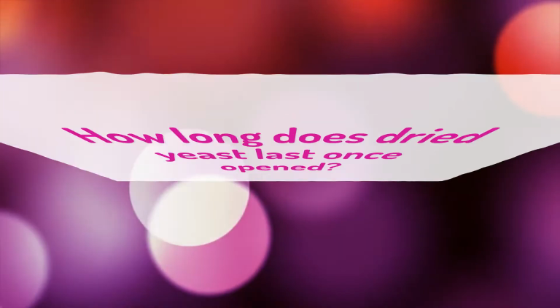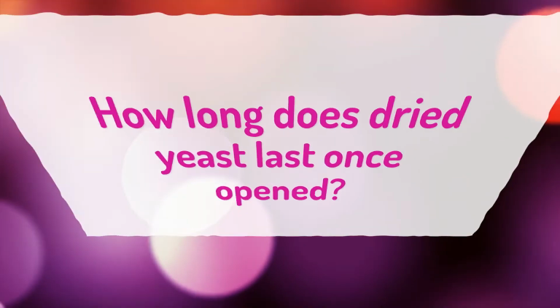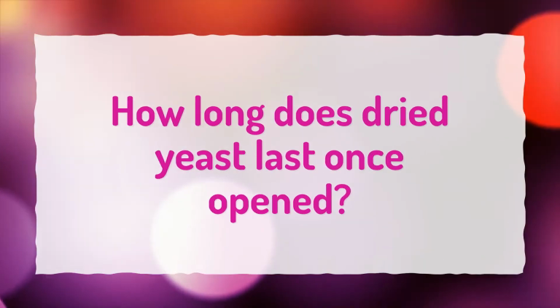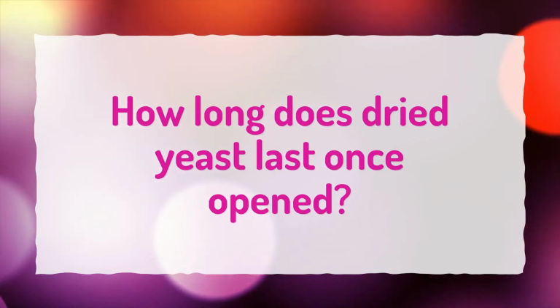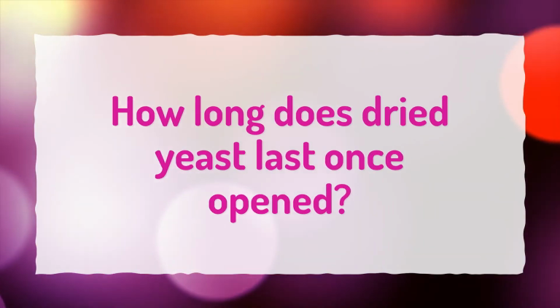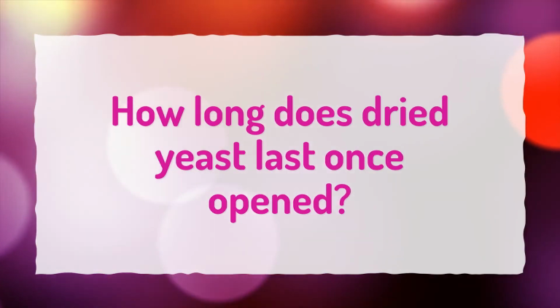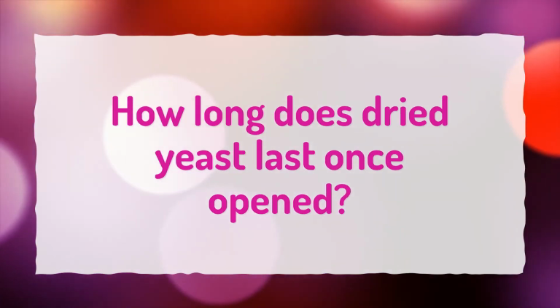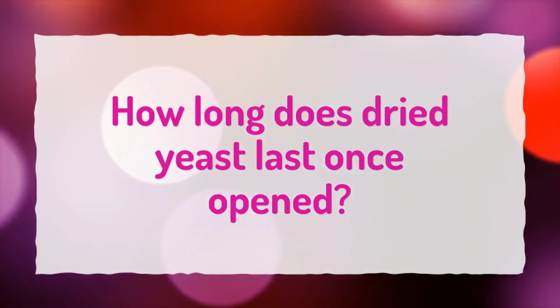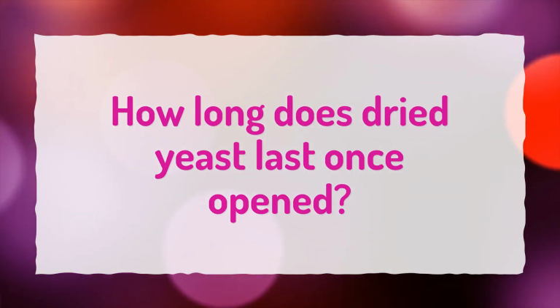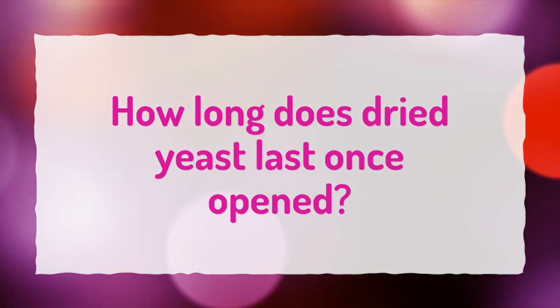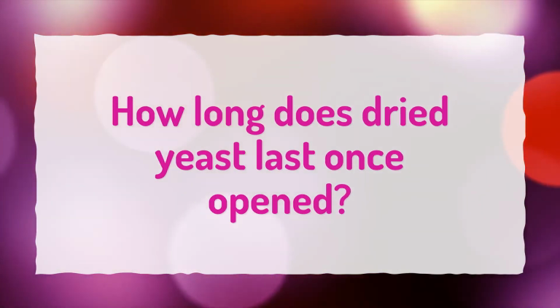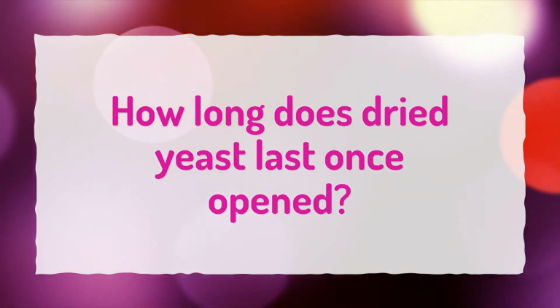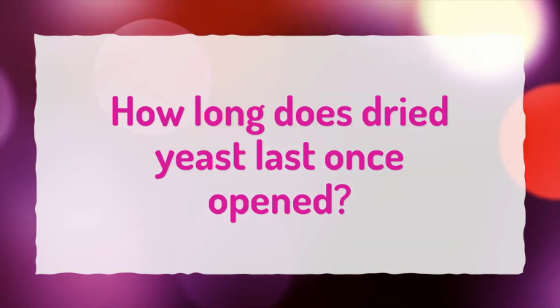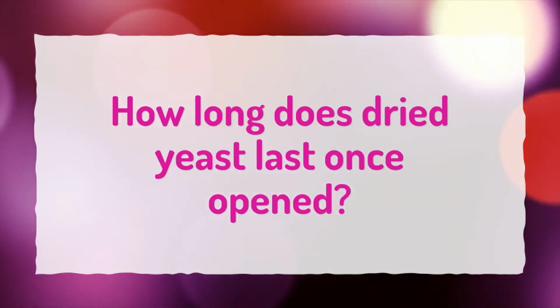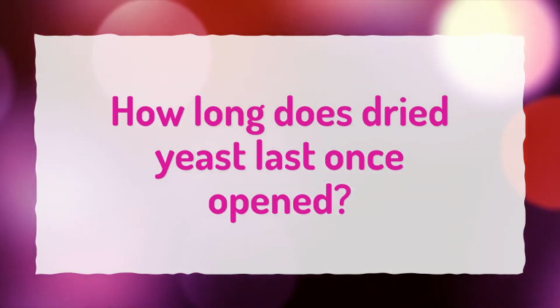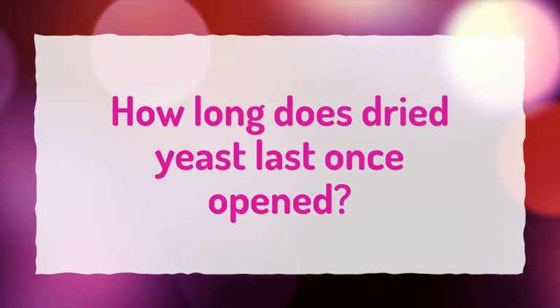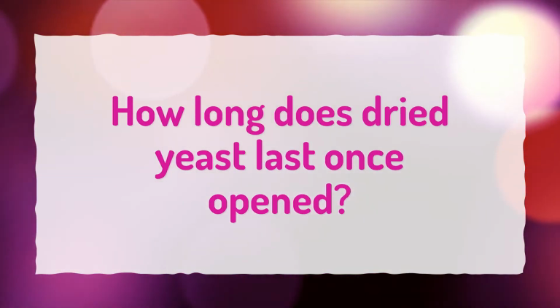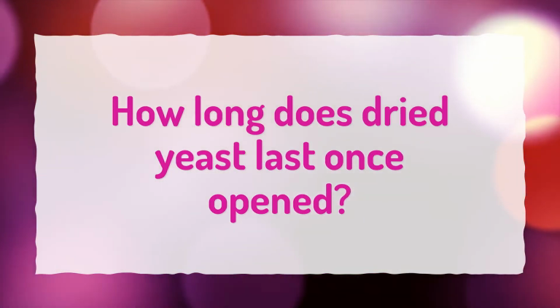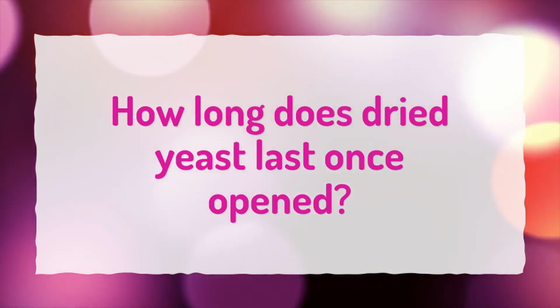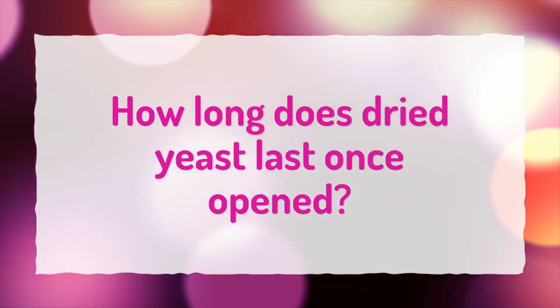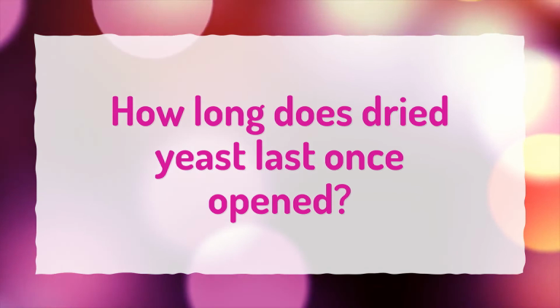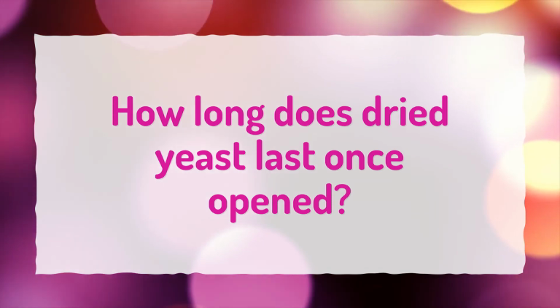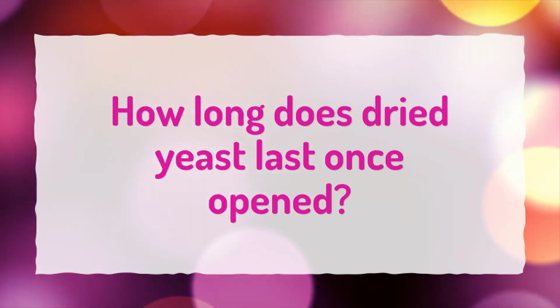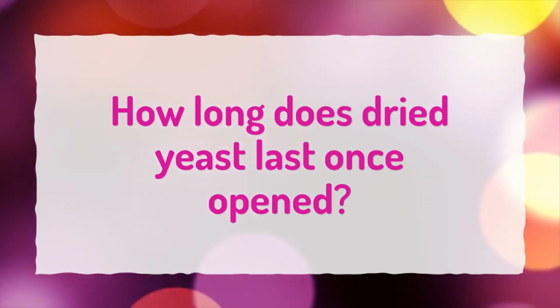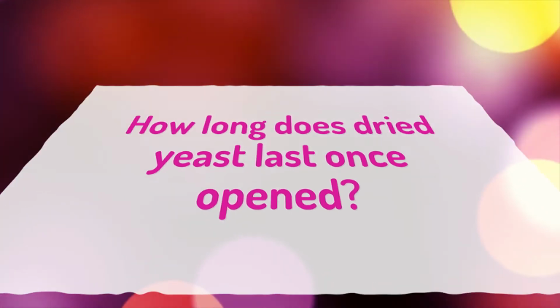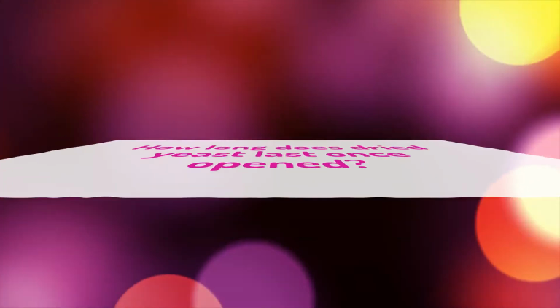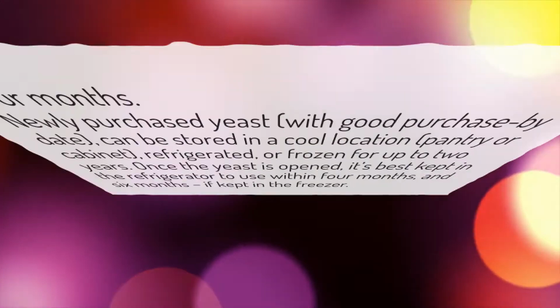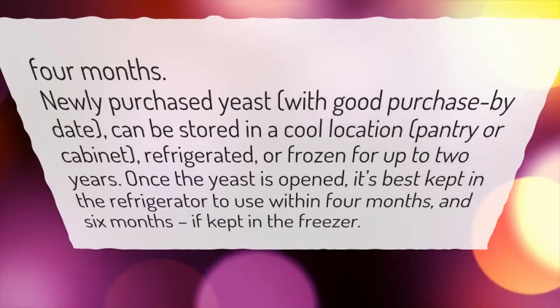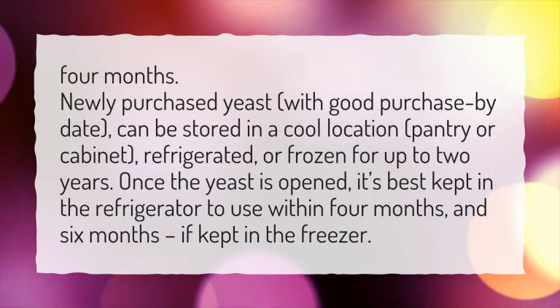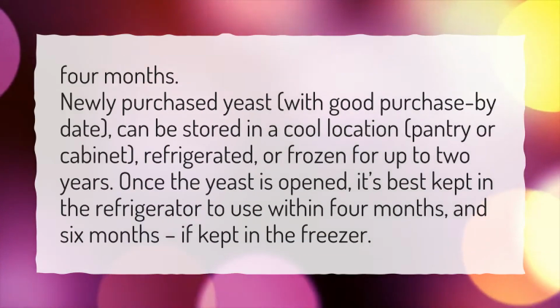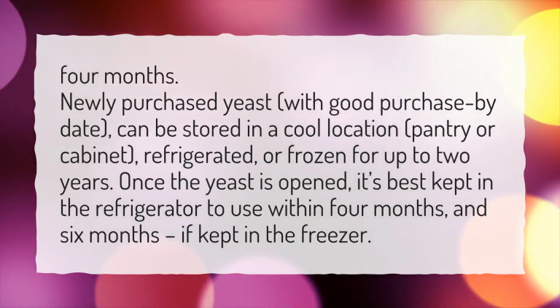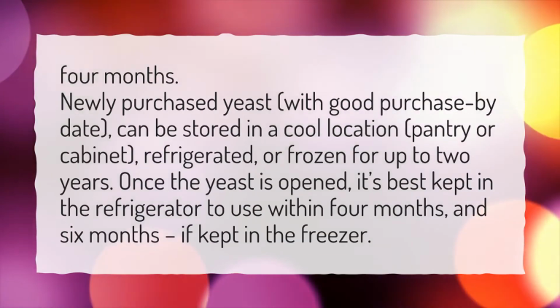How long does dried yeast last once opened? Opened yeast is best kept in the refrigerator and used within 4 months, or up to 6 months if kept in the freezer.